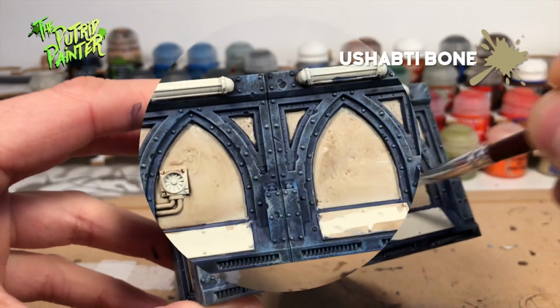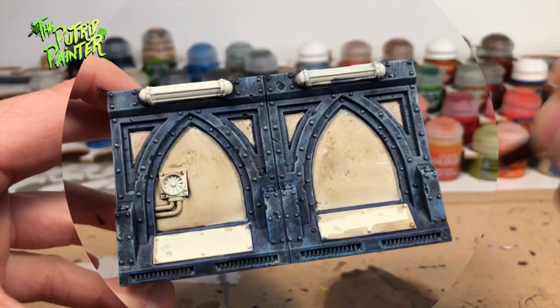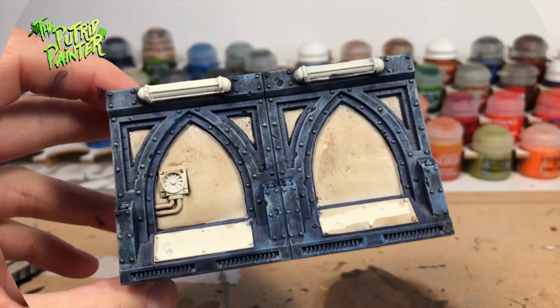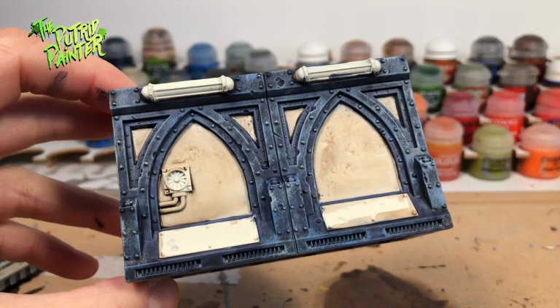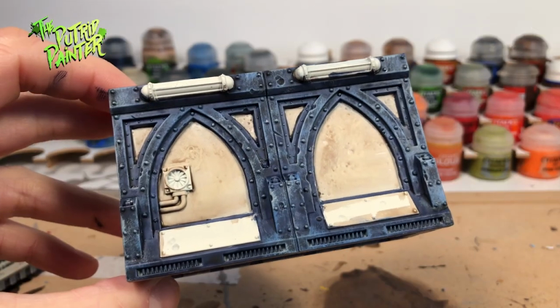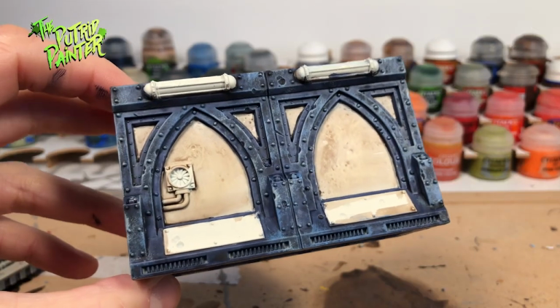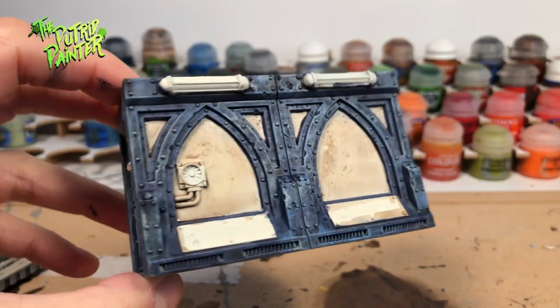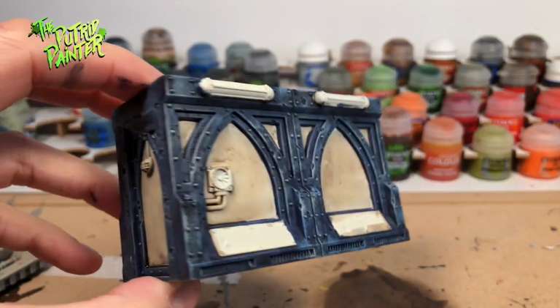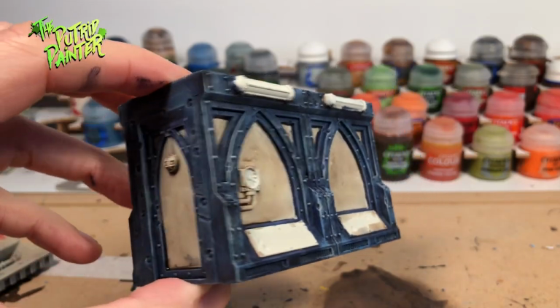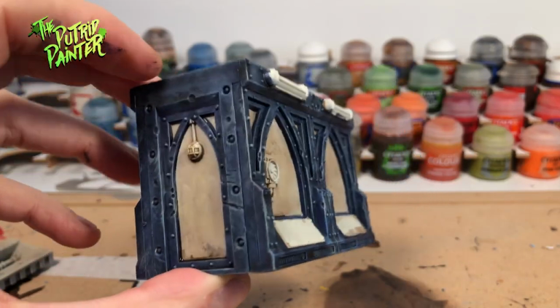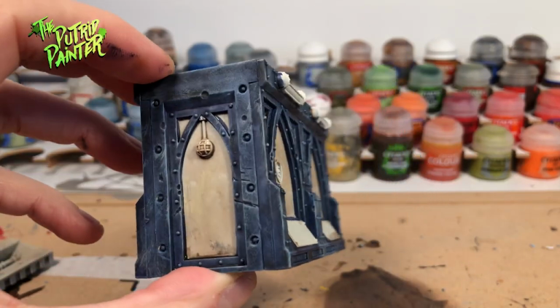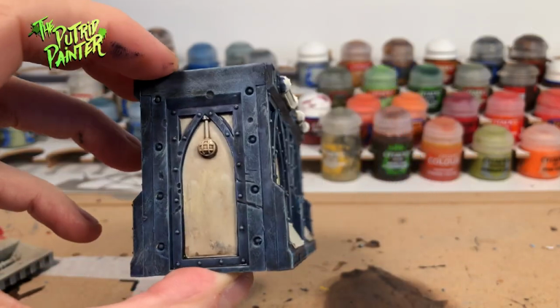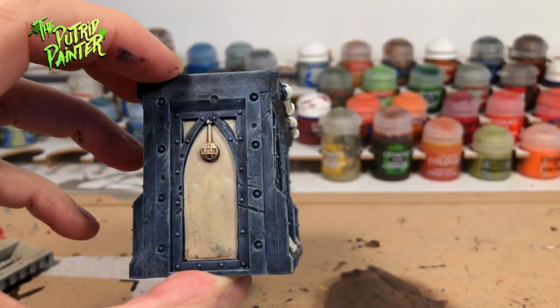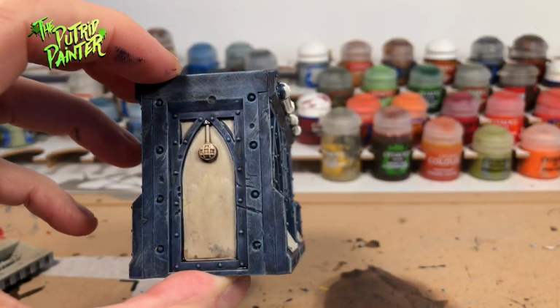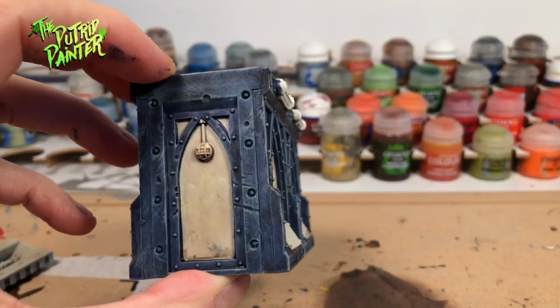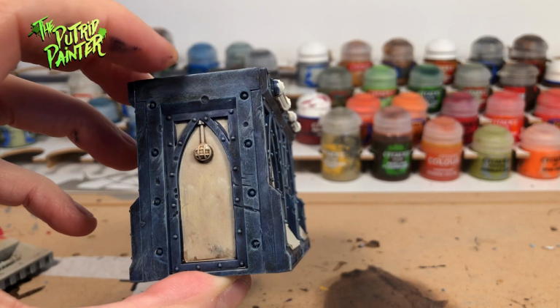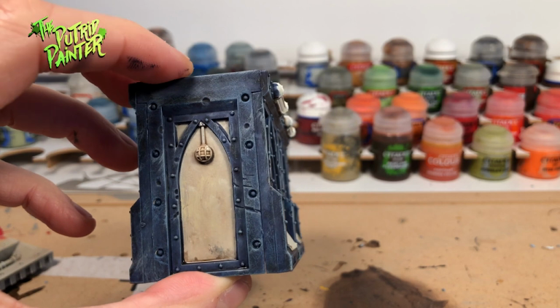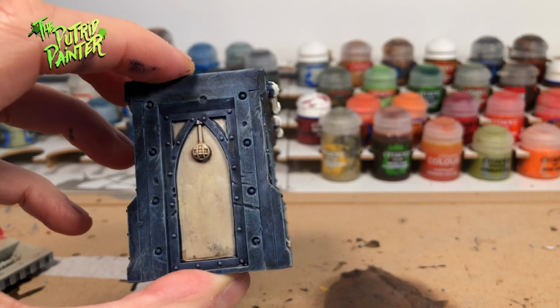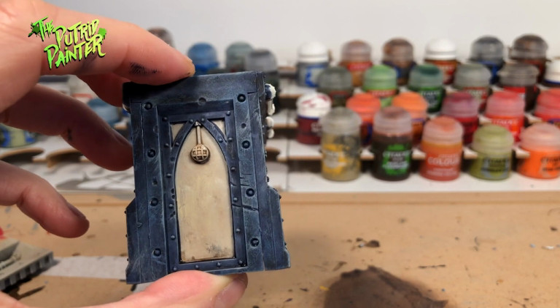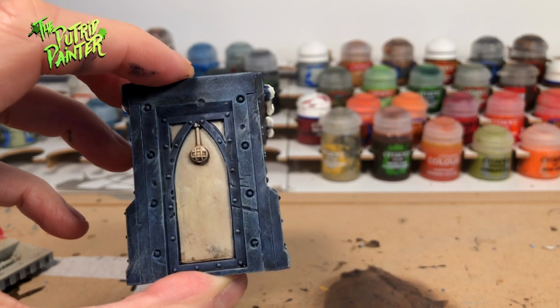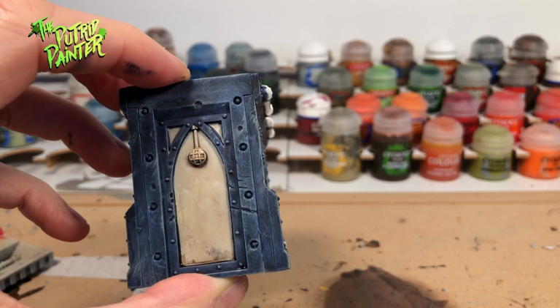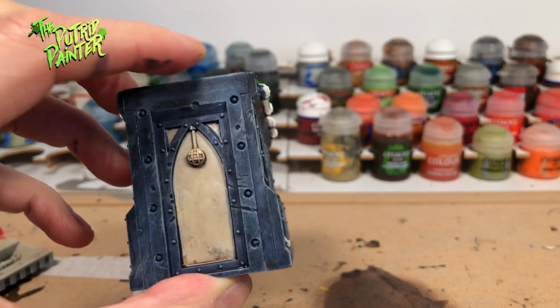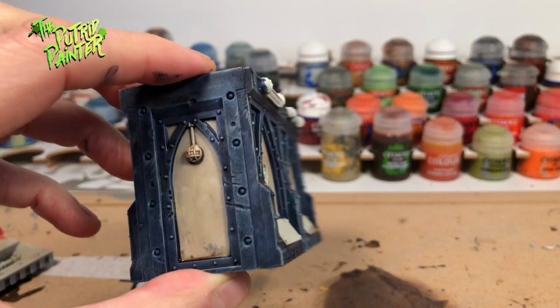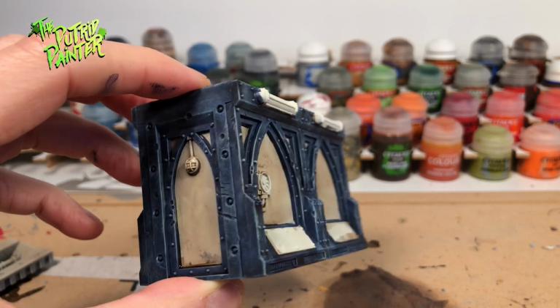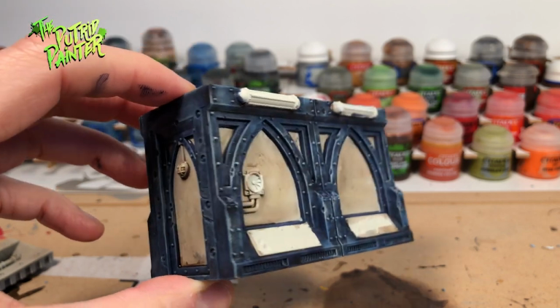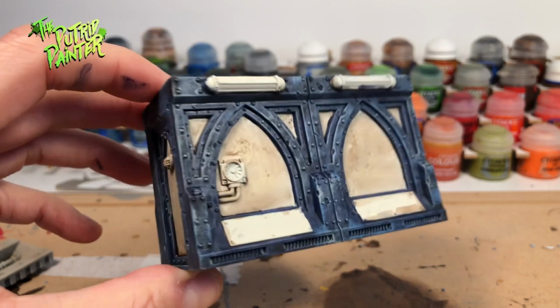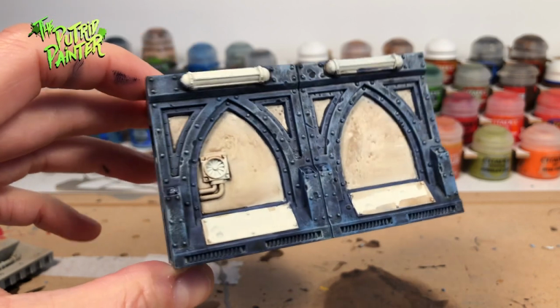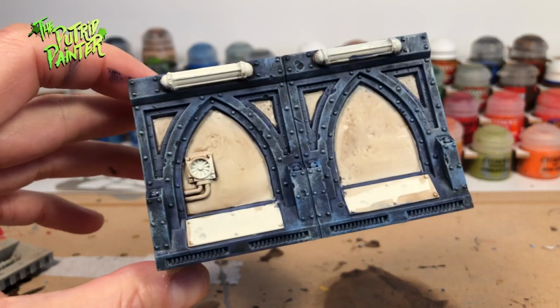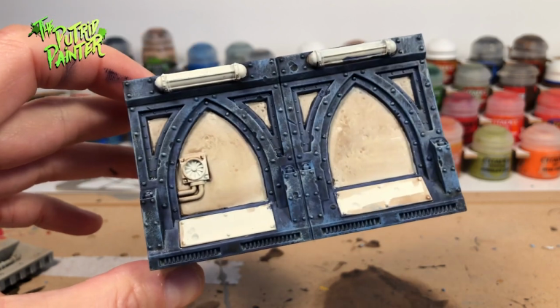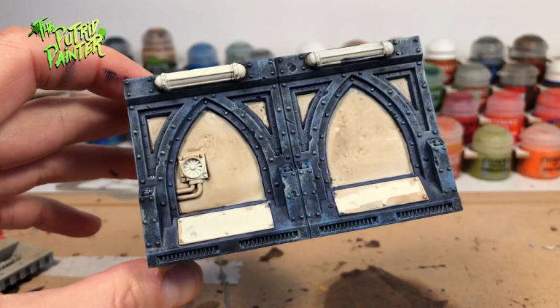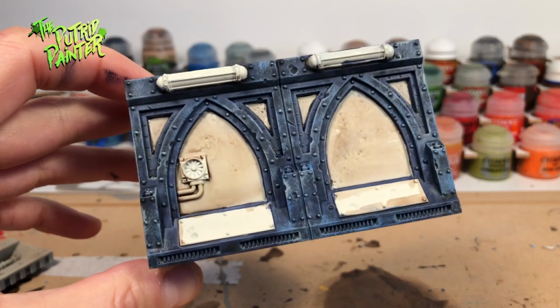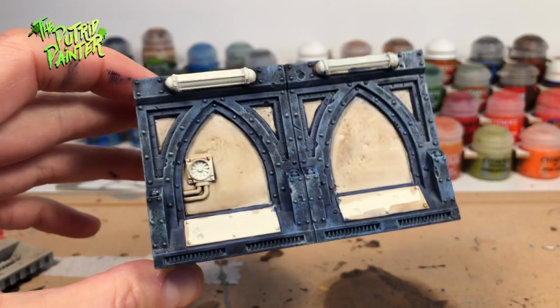The bulk of the work is already completed. At the end of this video I will show you how to weather this wall because it looks way too clean.